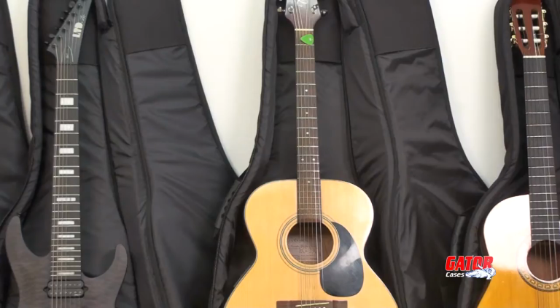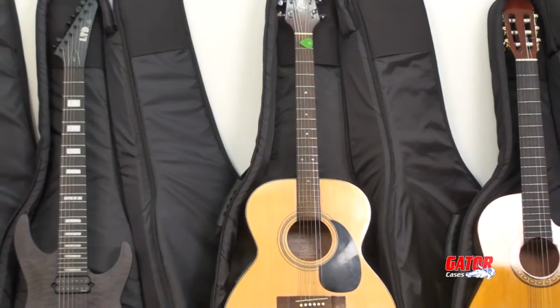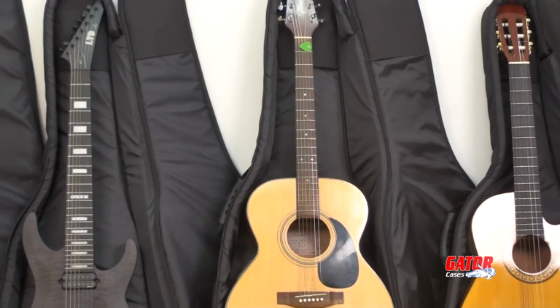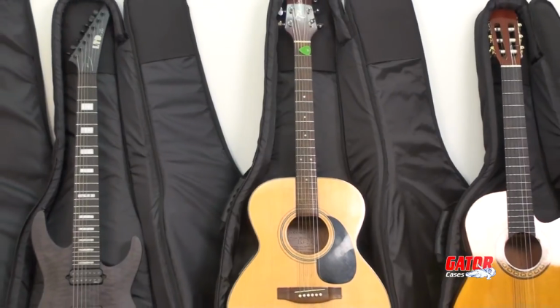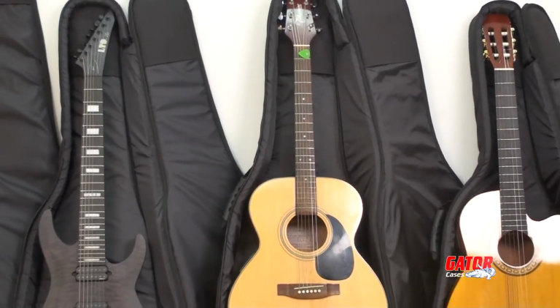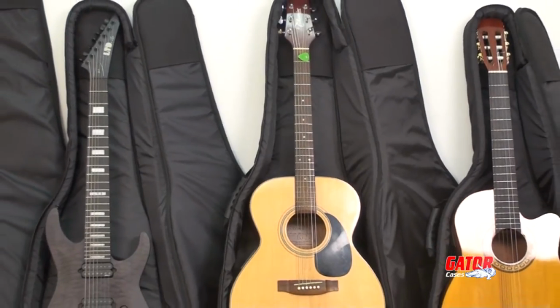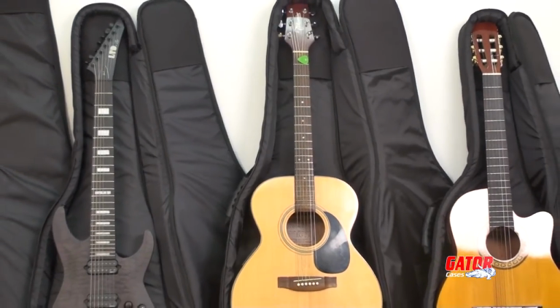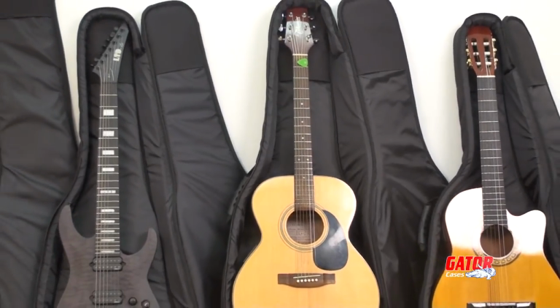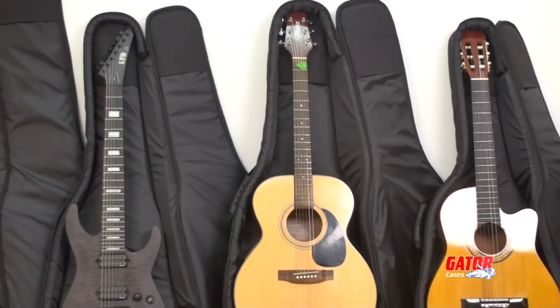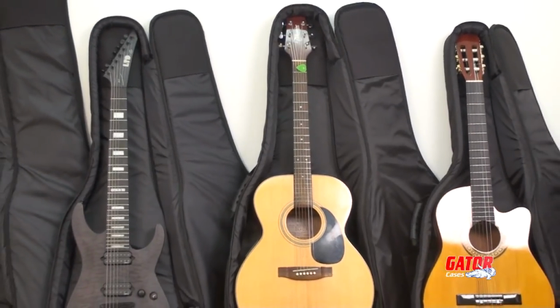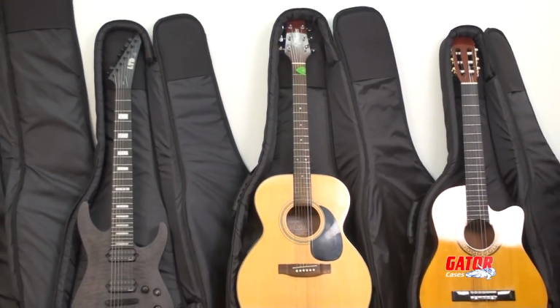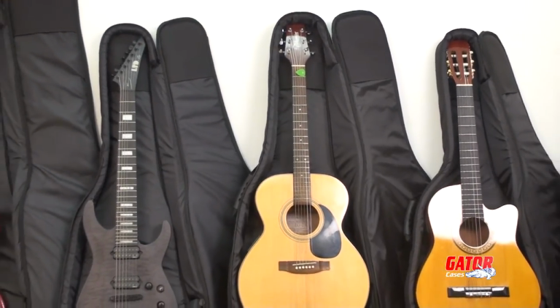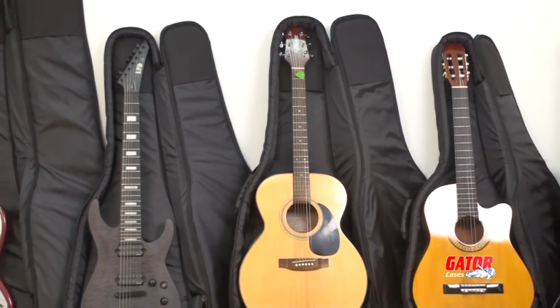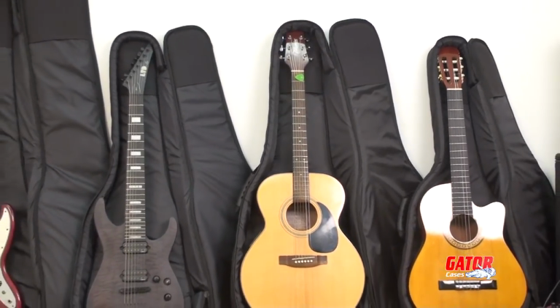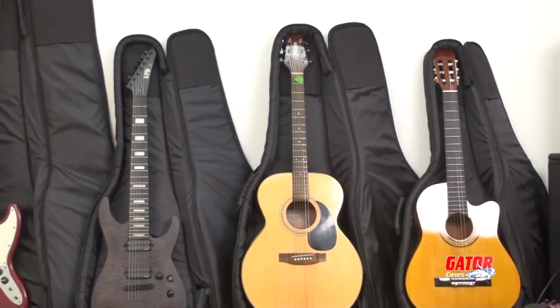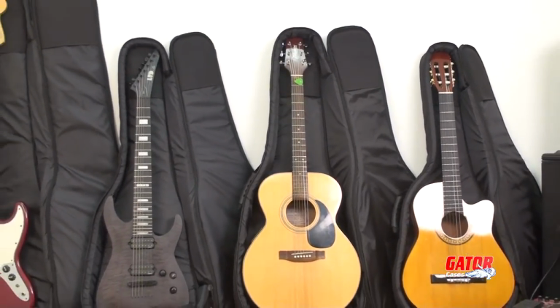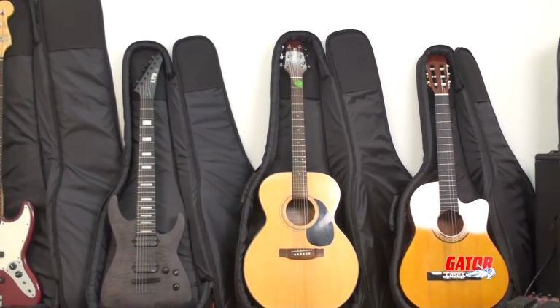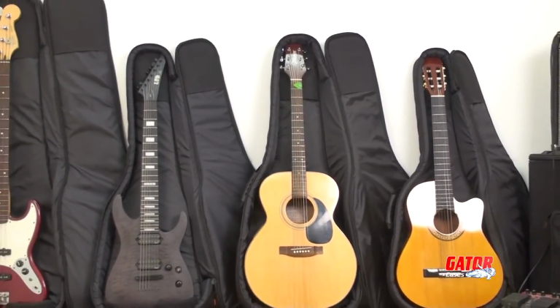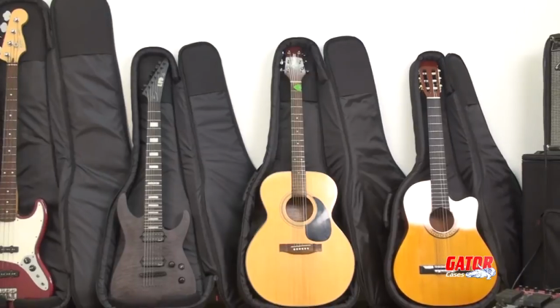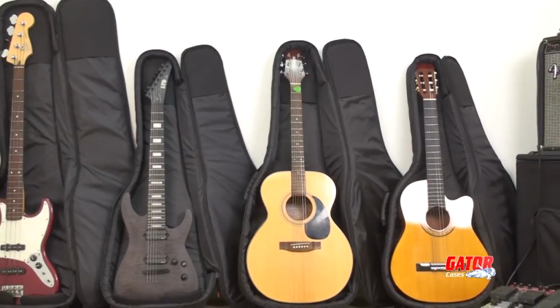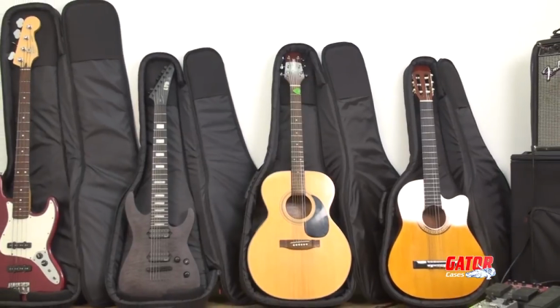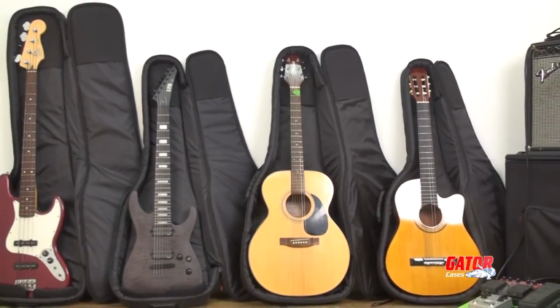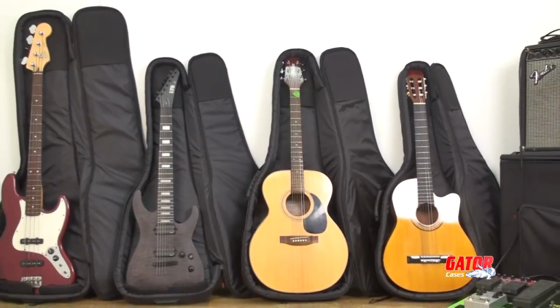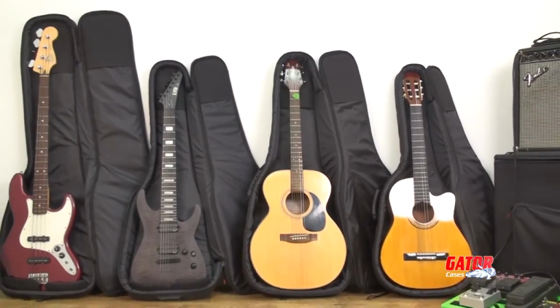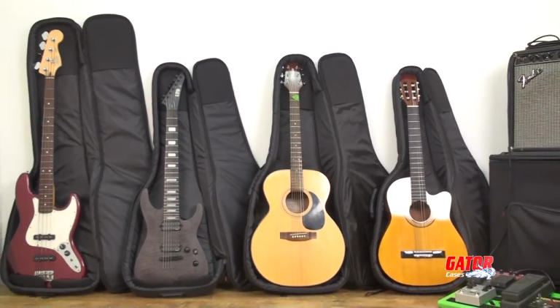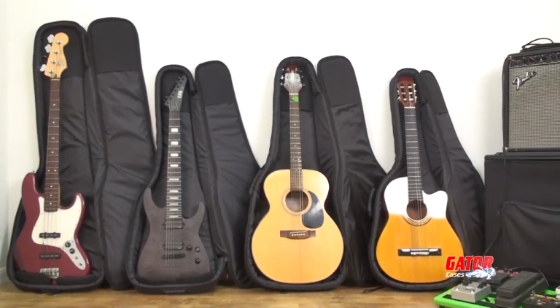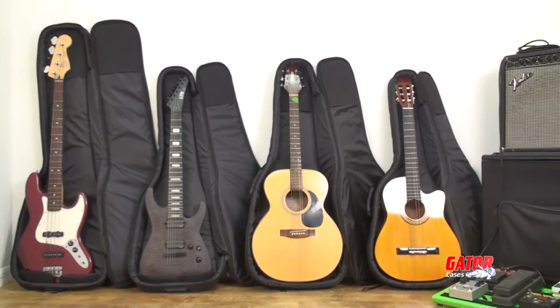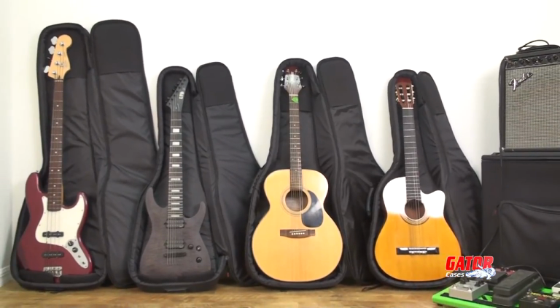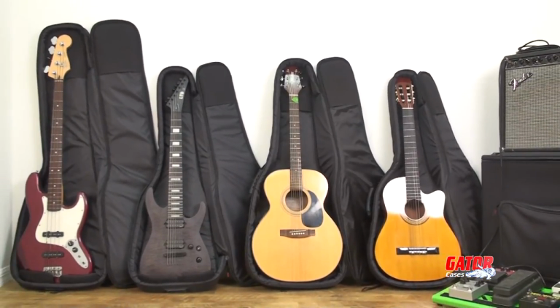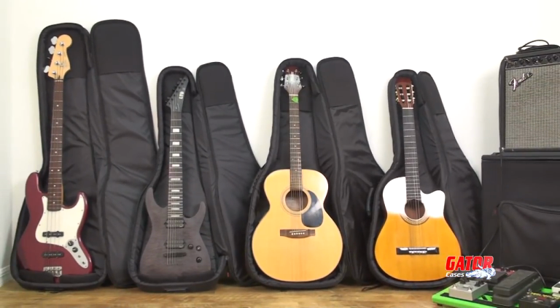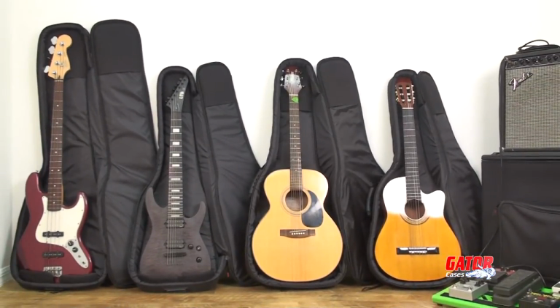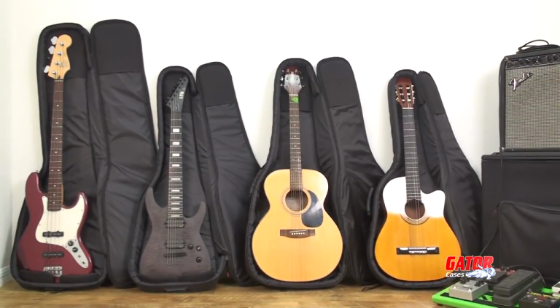On the inside, a reinforced headstock and bridge section protects your instrument and prevents wear on the interior of the bag.